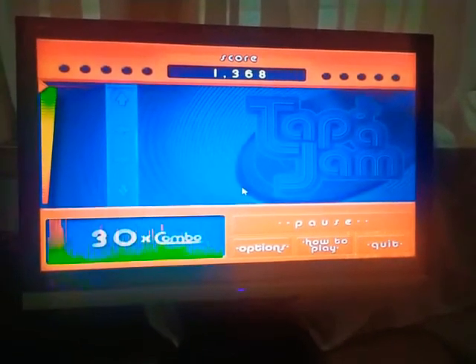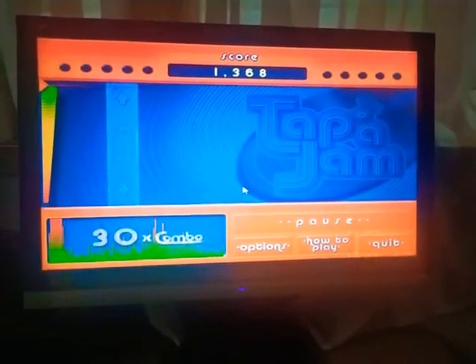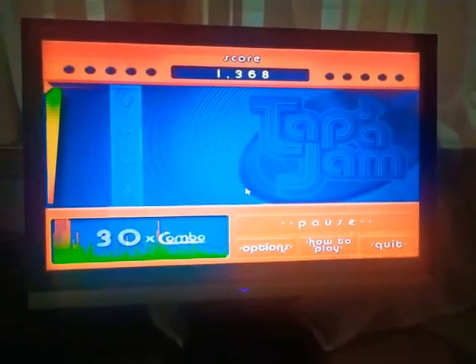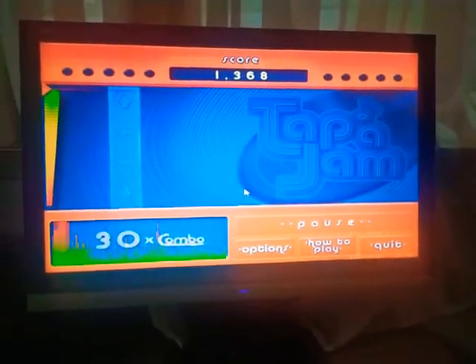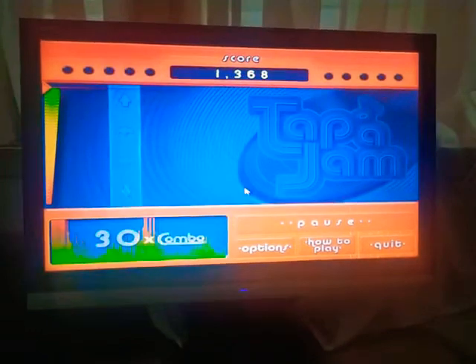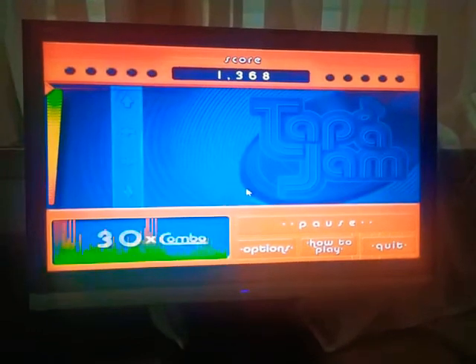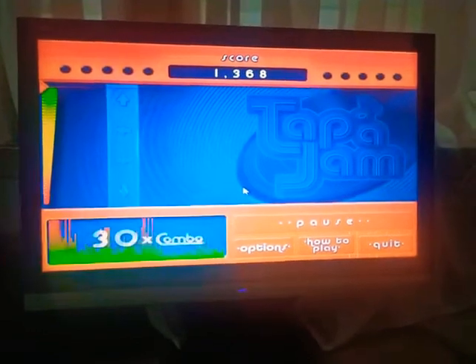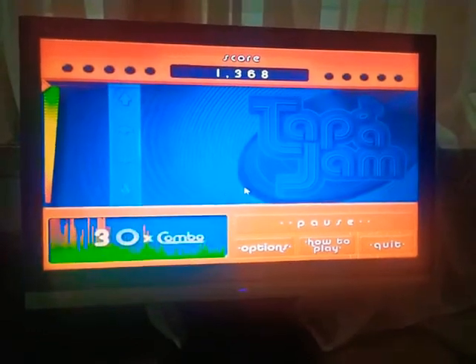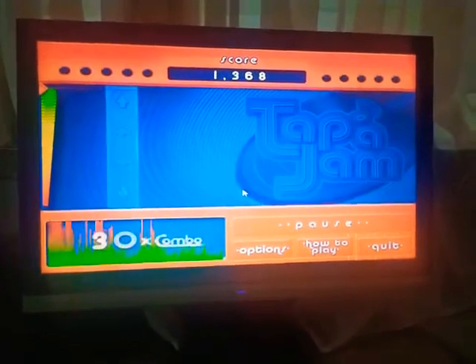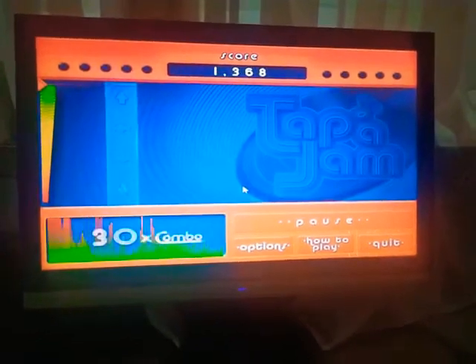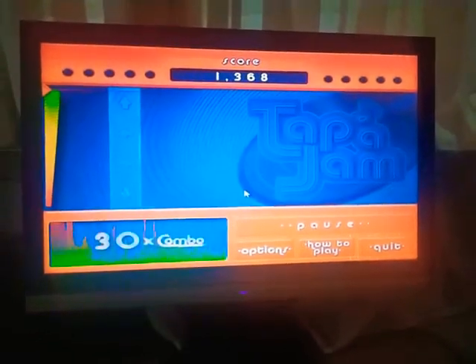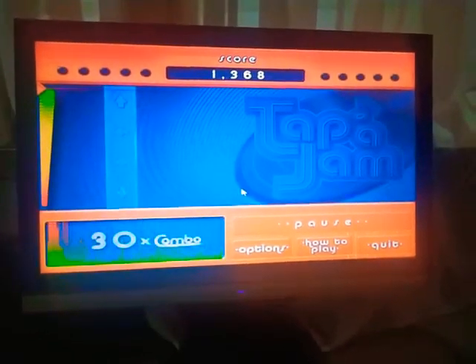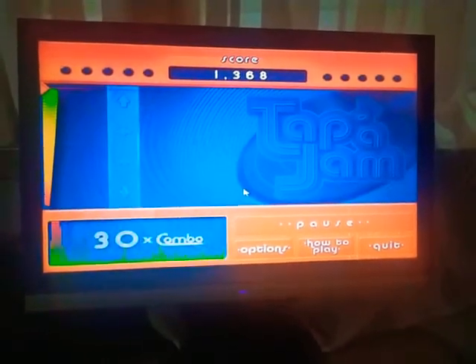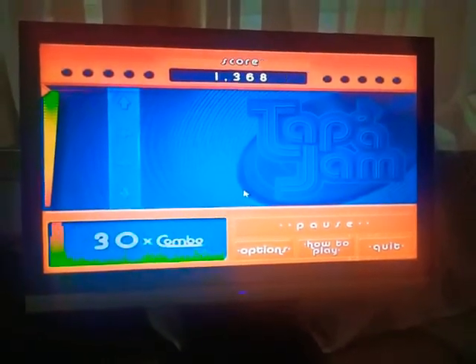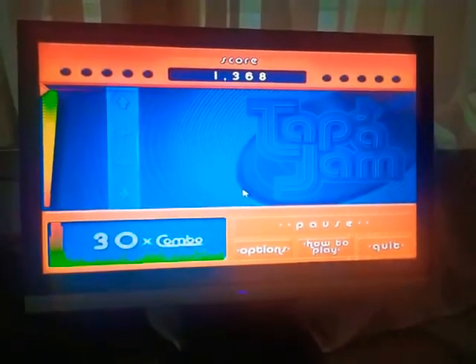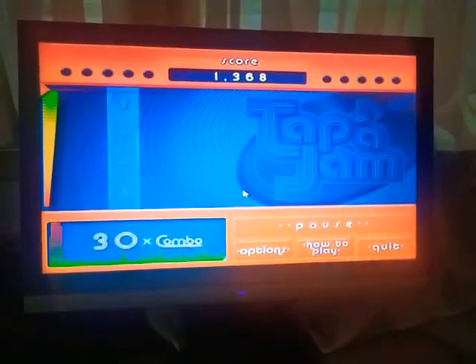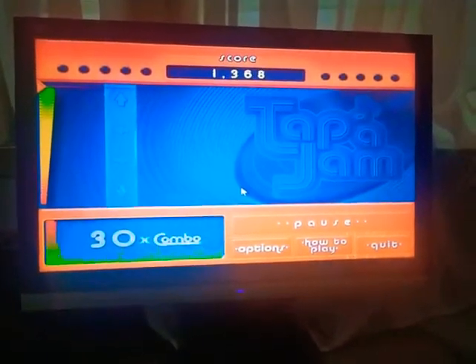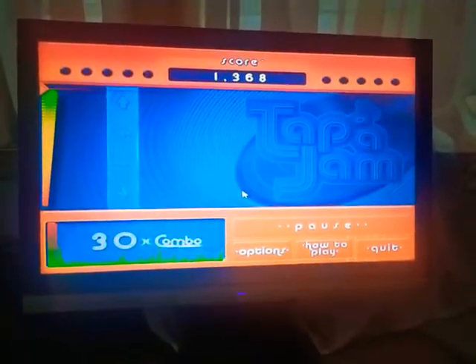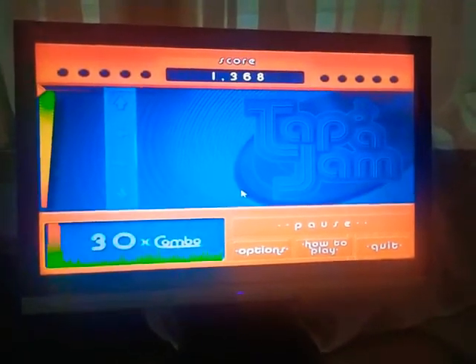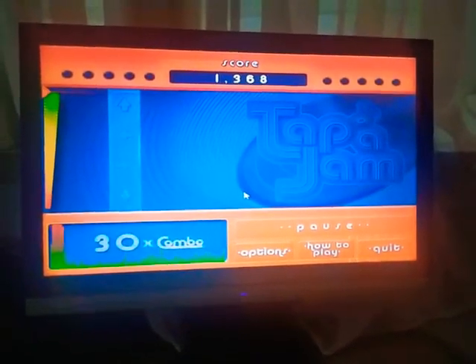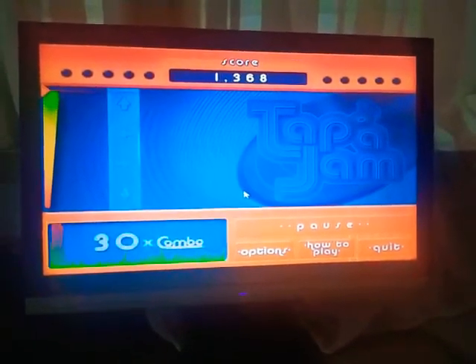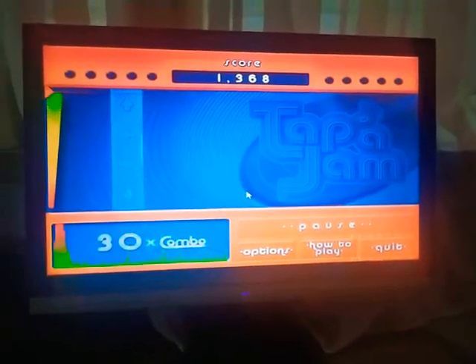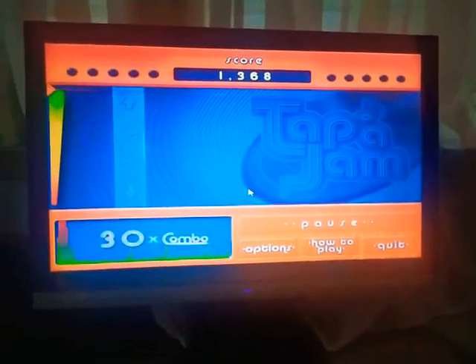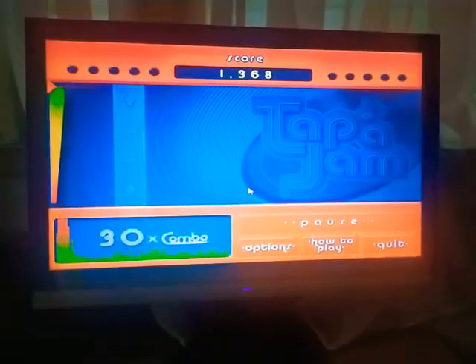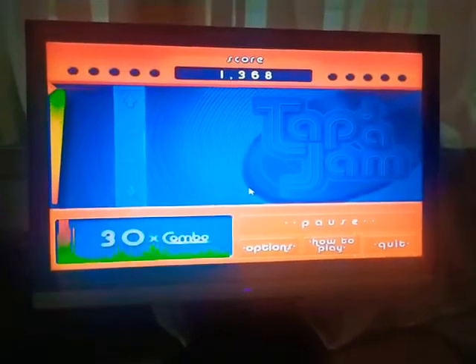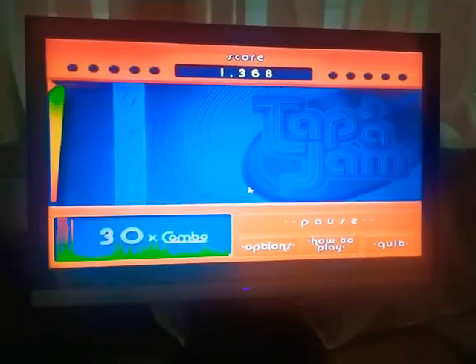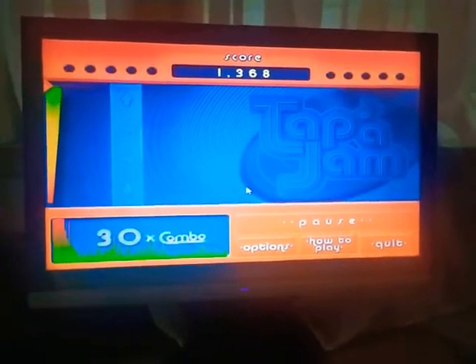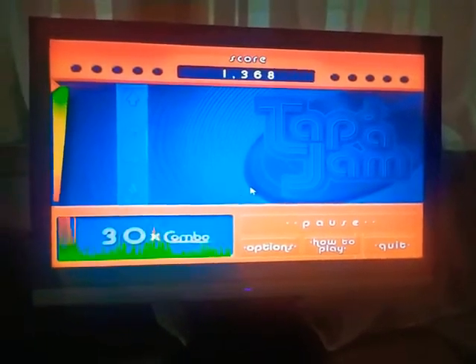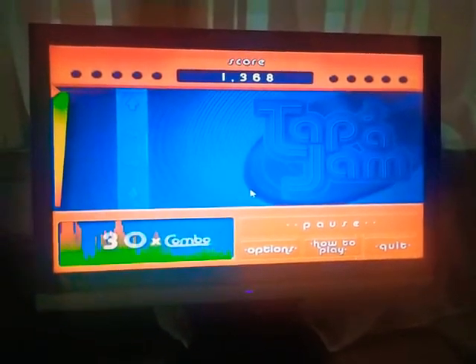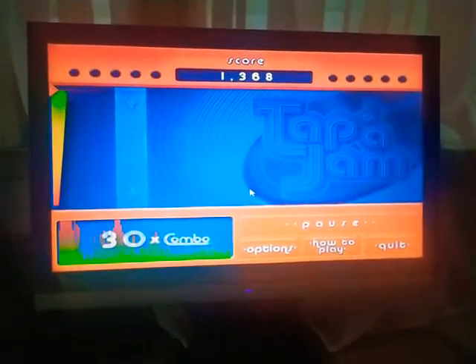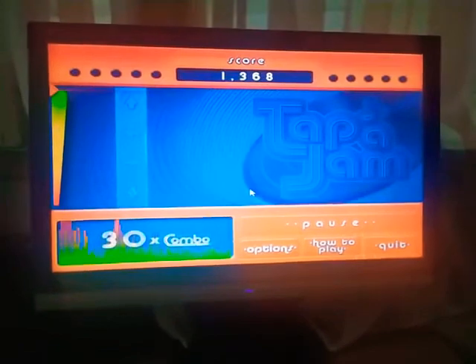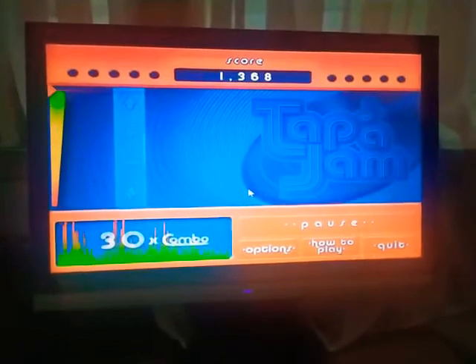In a second you will see your score, then go back and try a real song. Get ready to tap a jam!